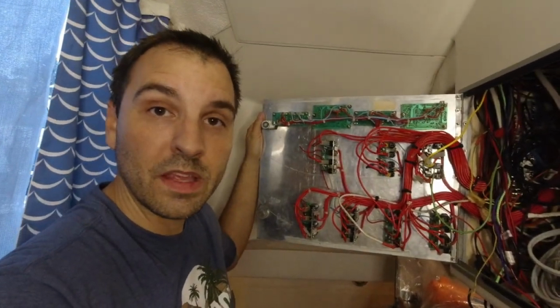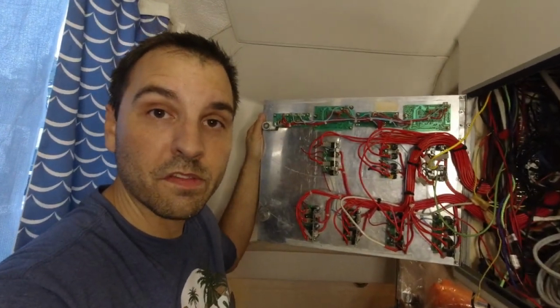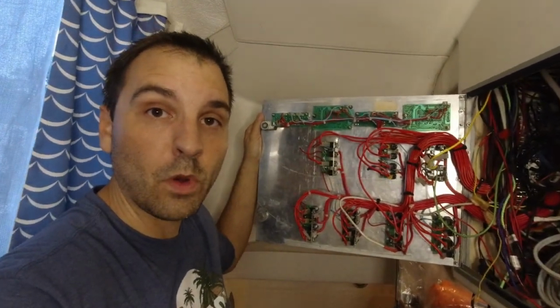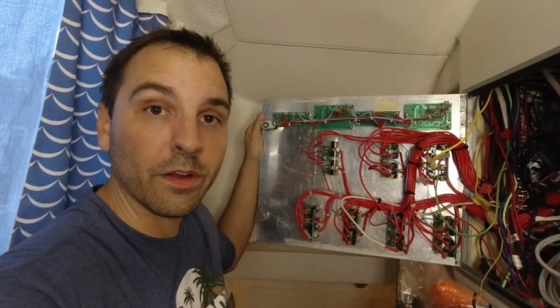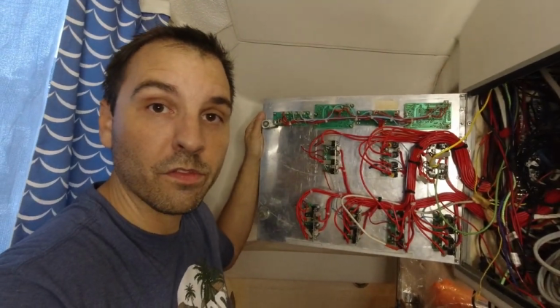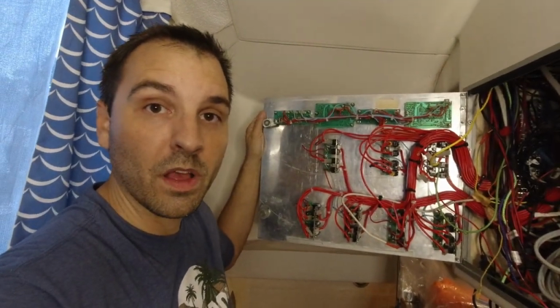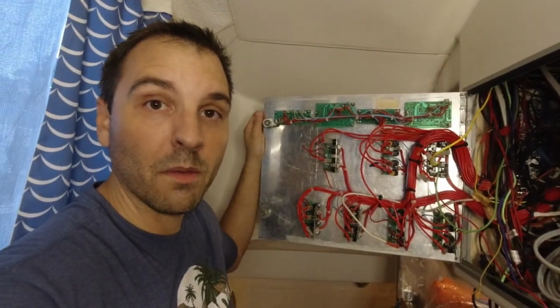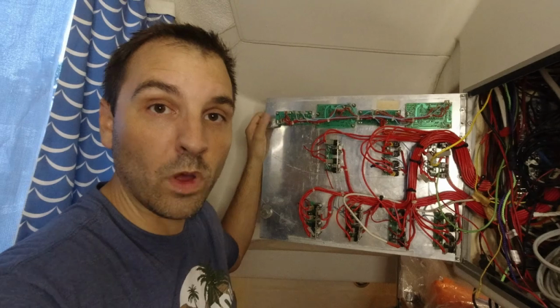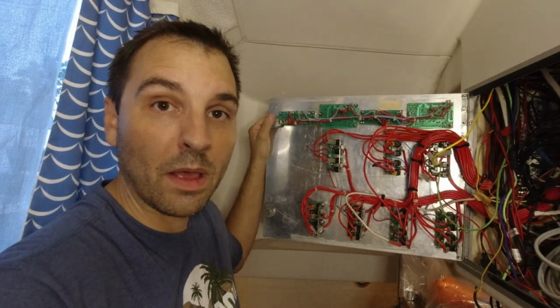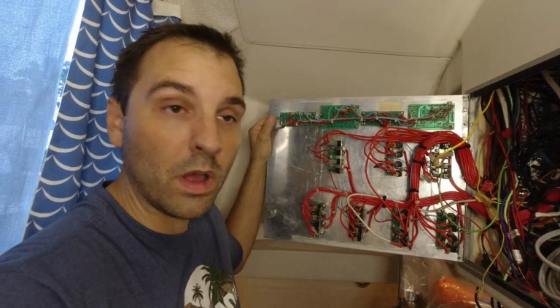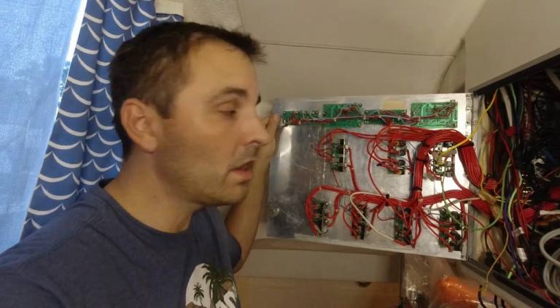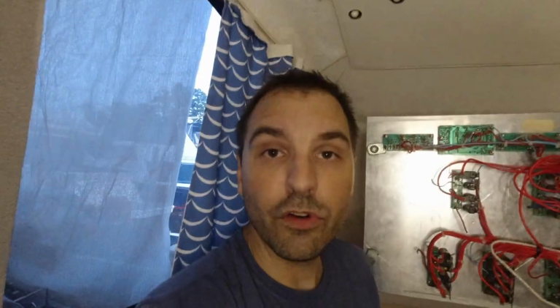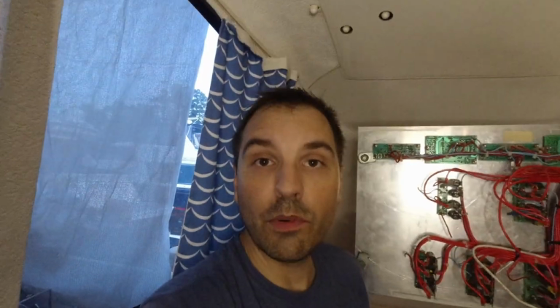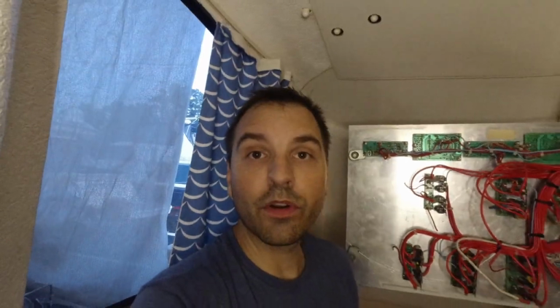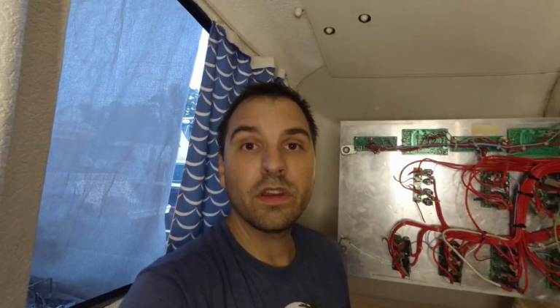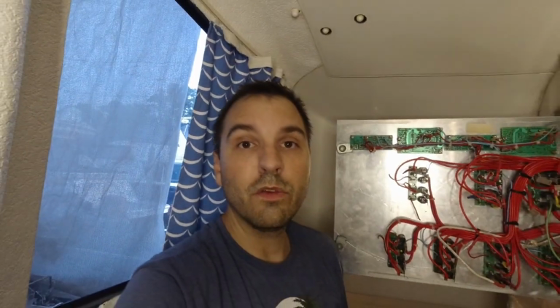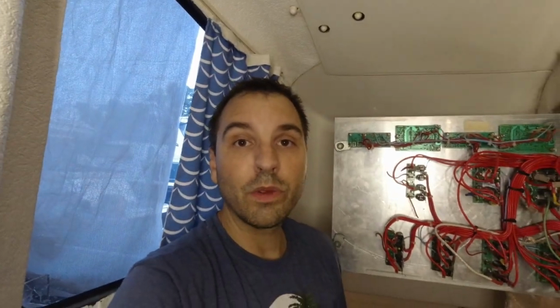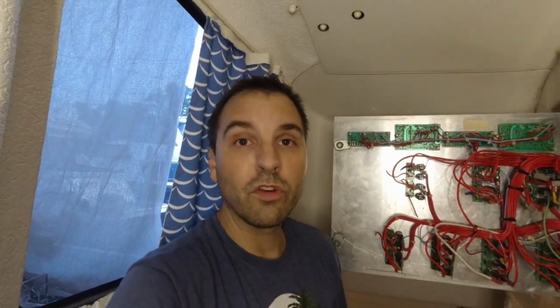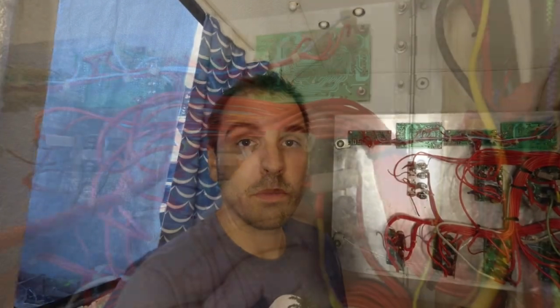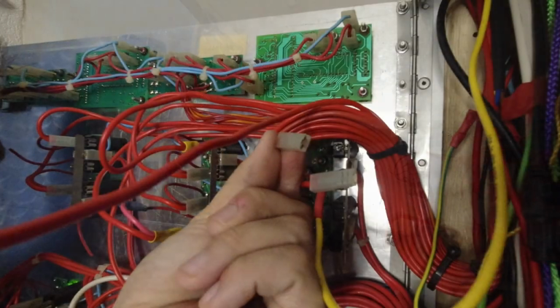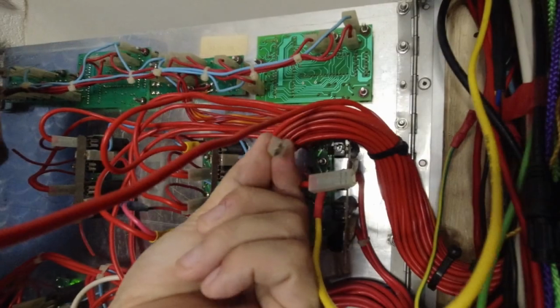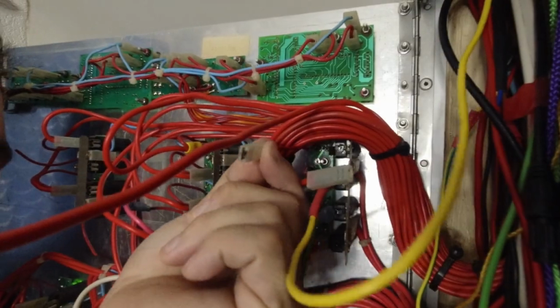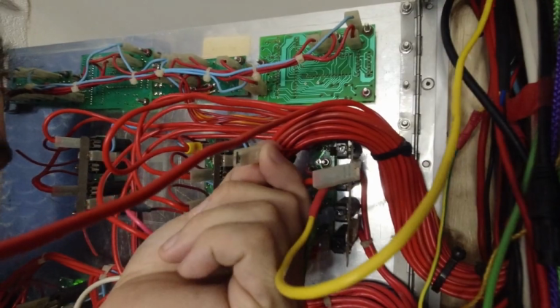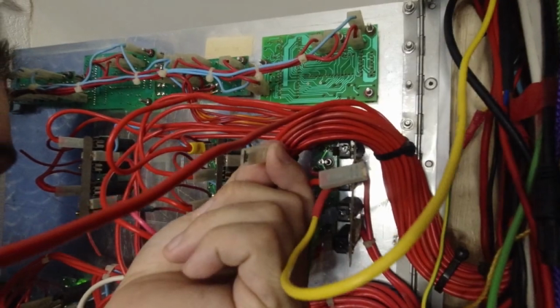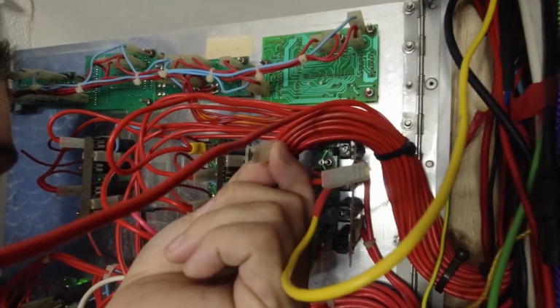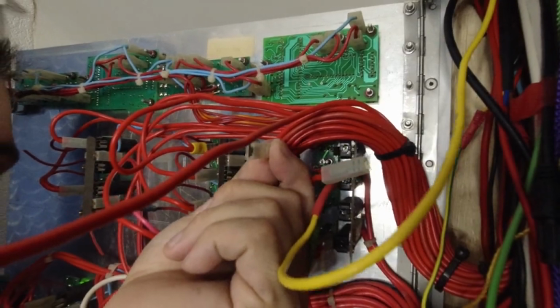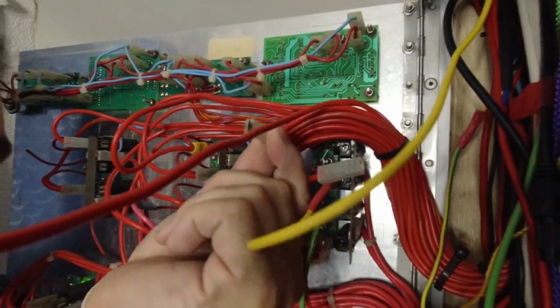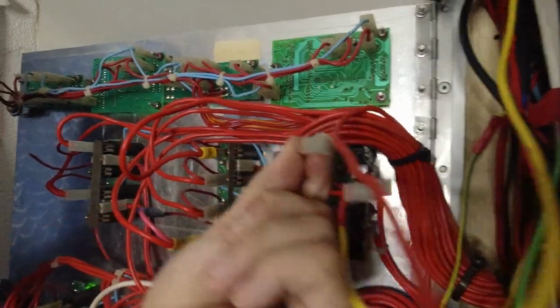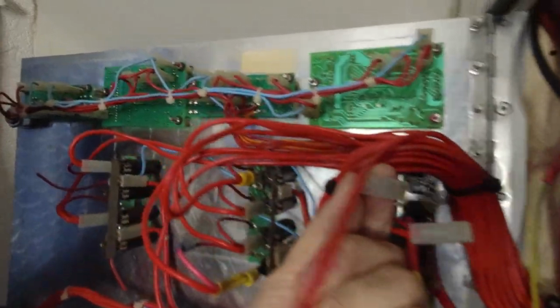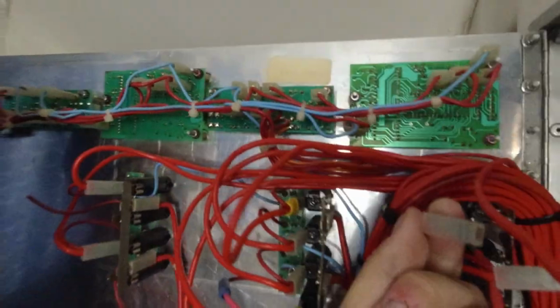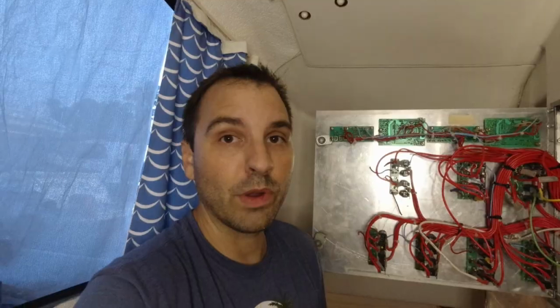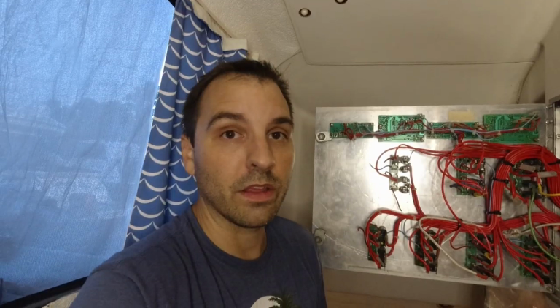Our new board is going to use ring terminals — I'll cut off these spades and crimp on rings.